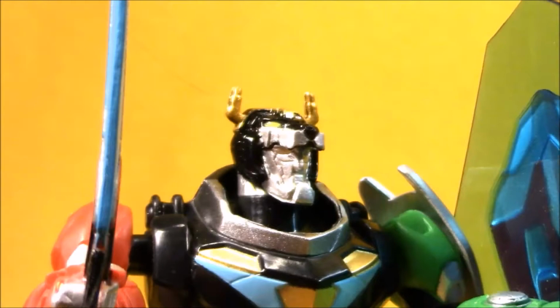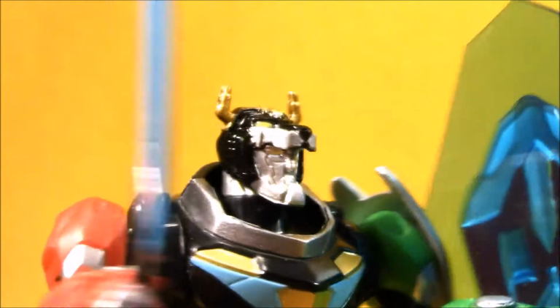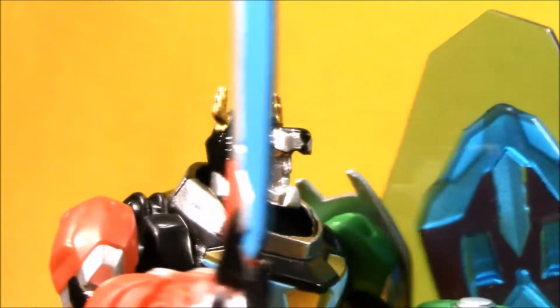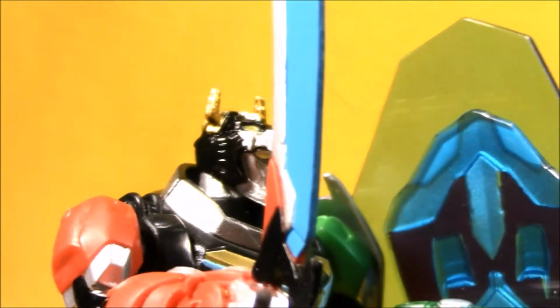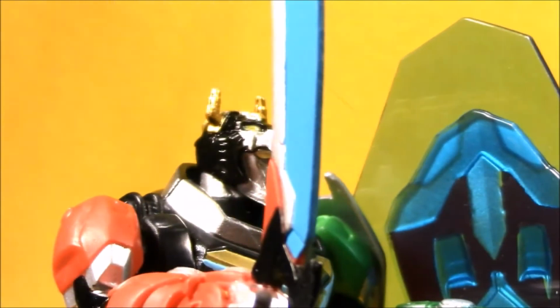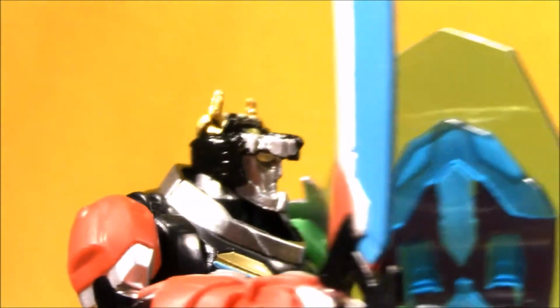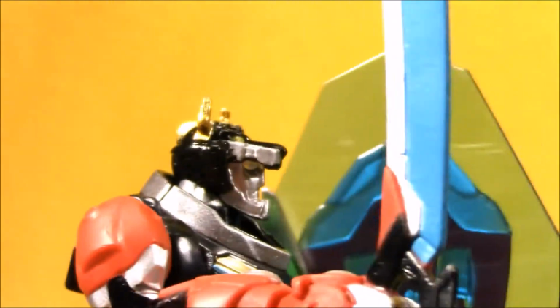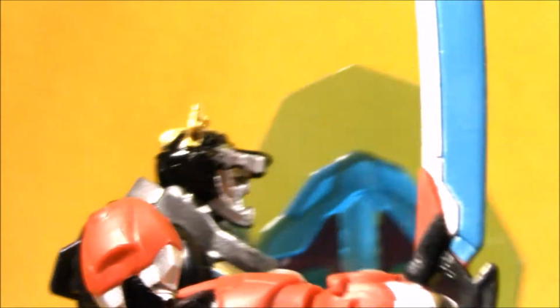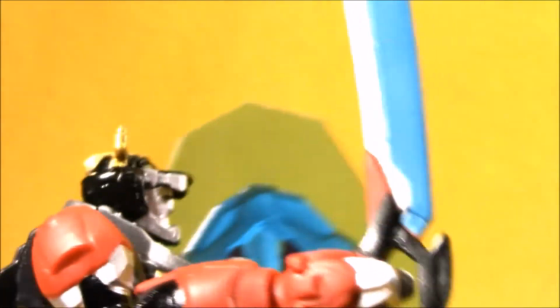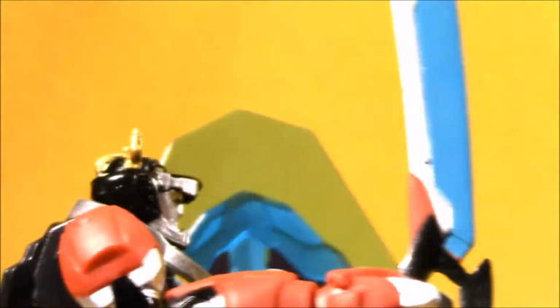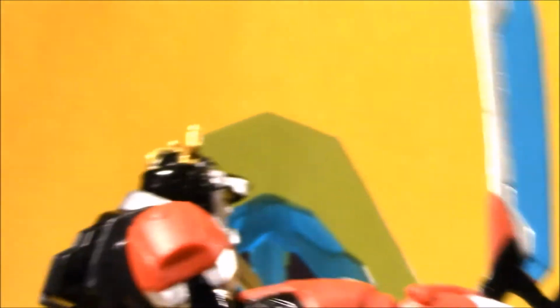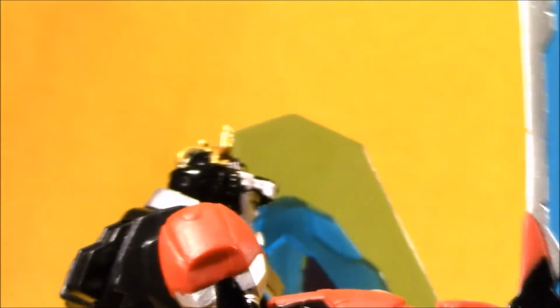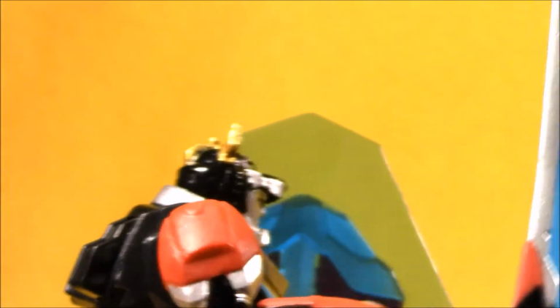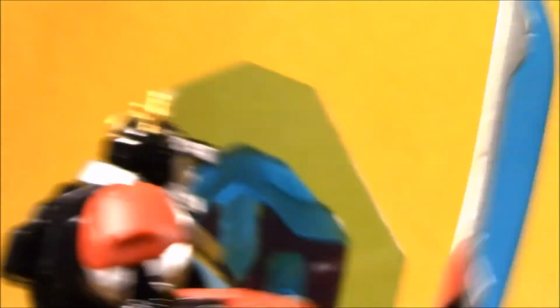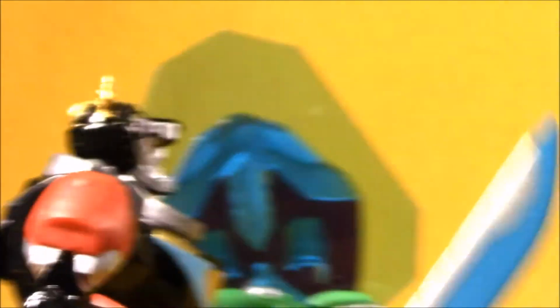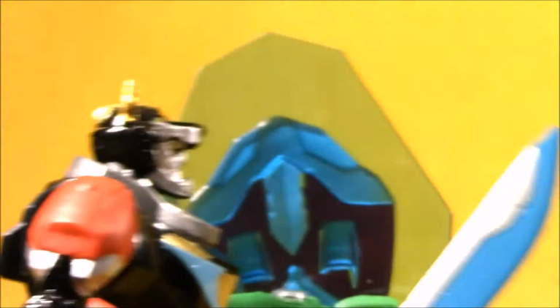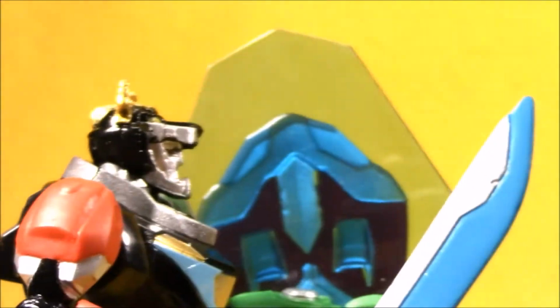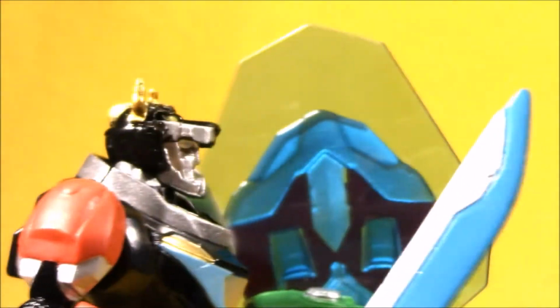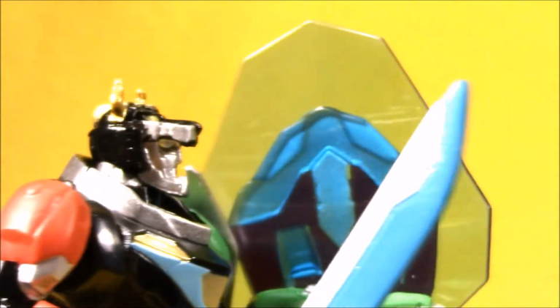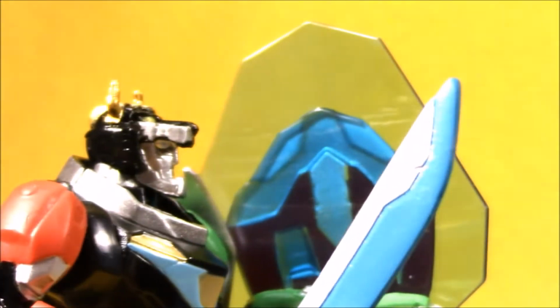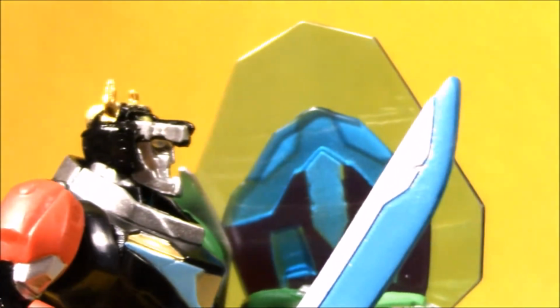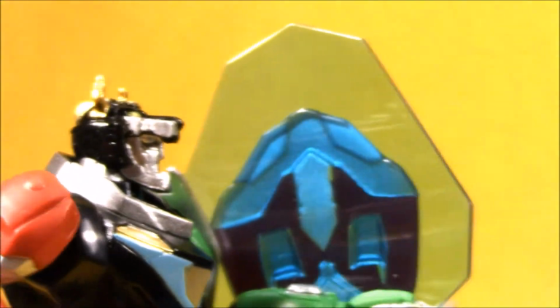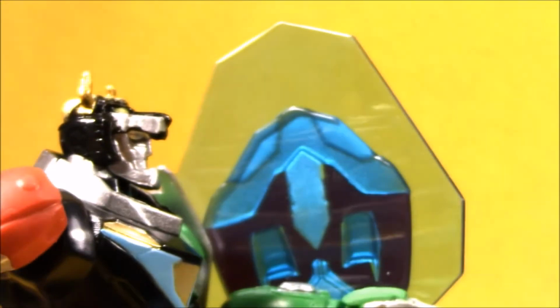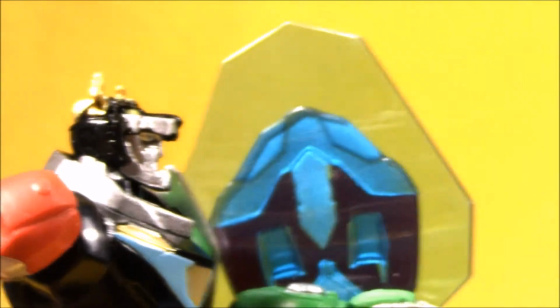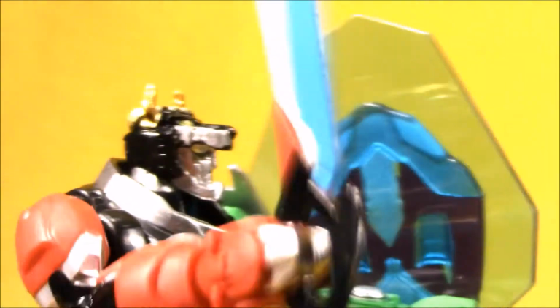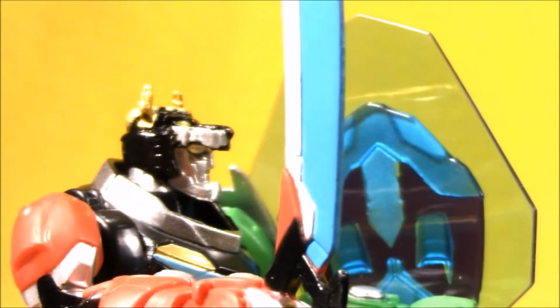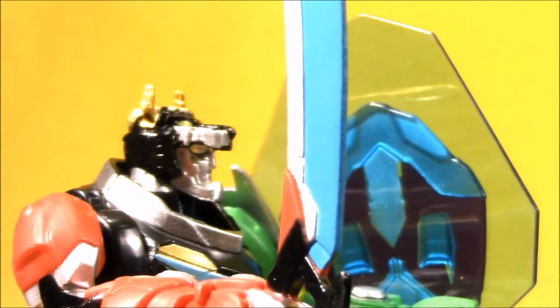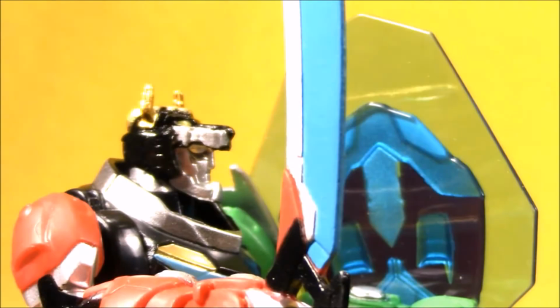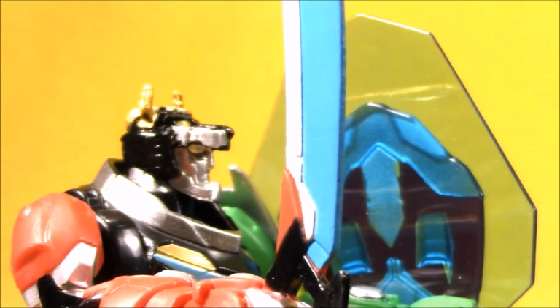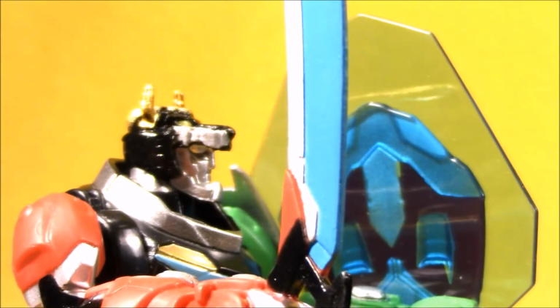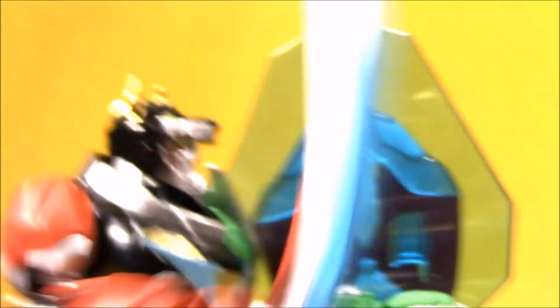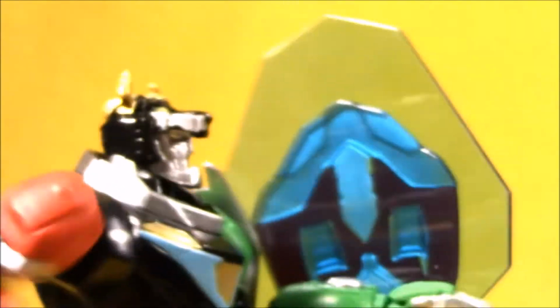Hey boys and girls, welcome to another super exciting Outrageous Toy Review. Today we're taking a look at the Voltron toys at the Playmates booth at Toy Fair.